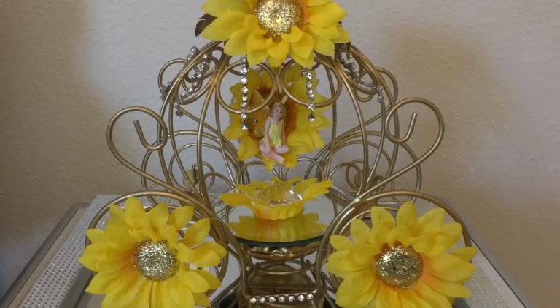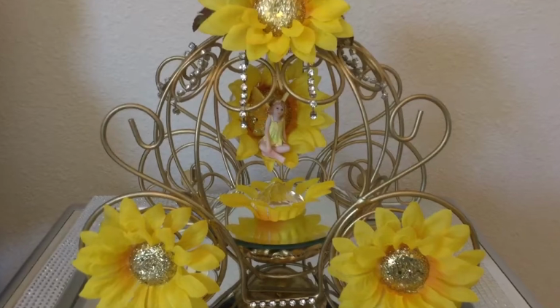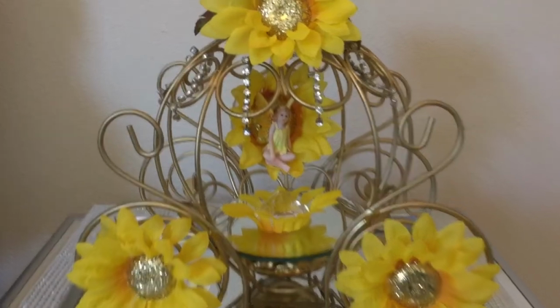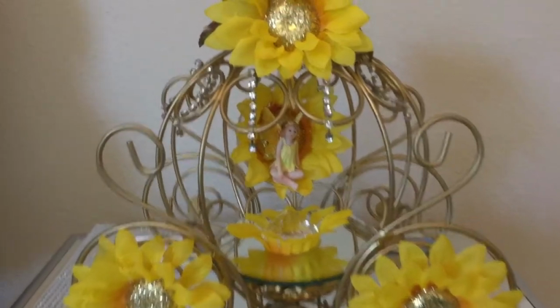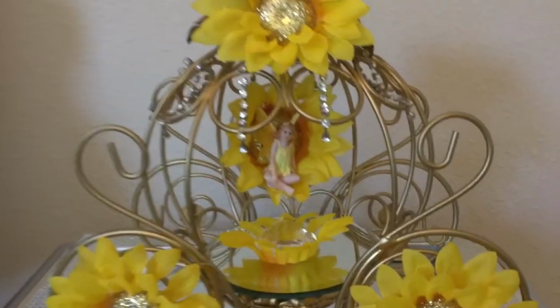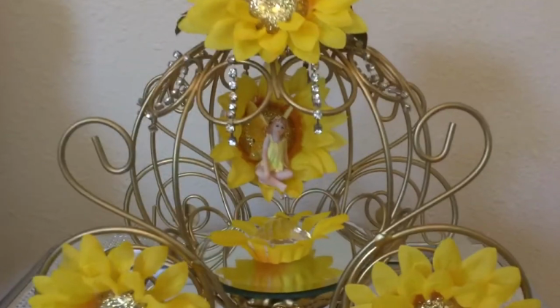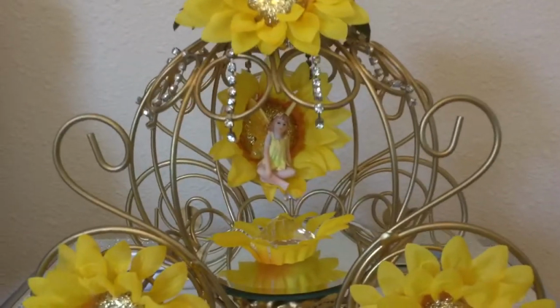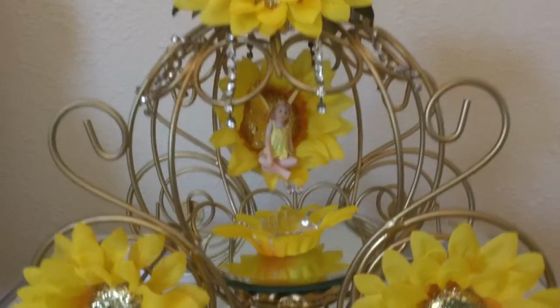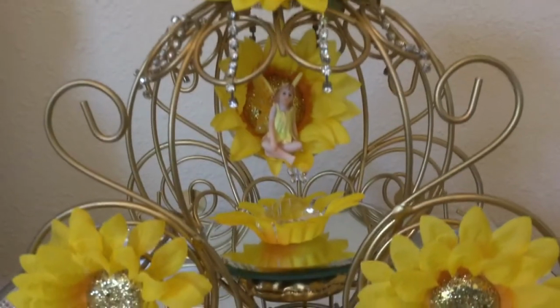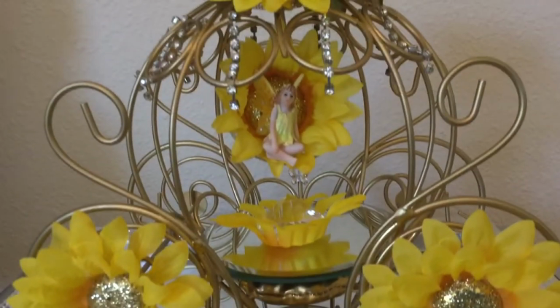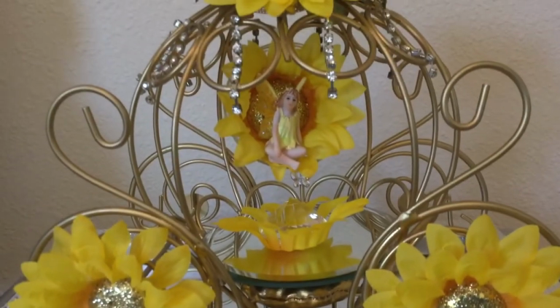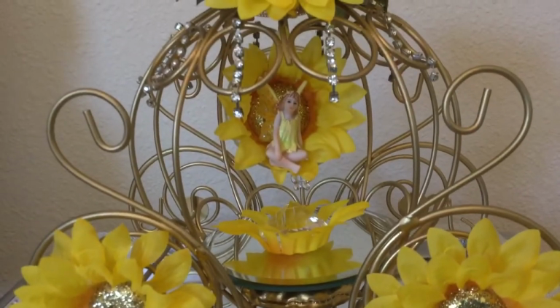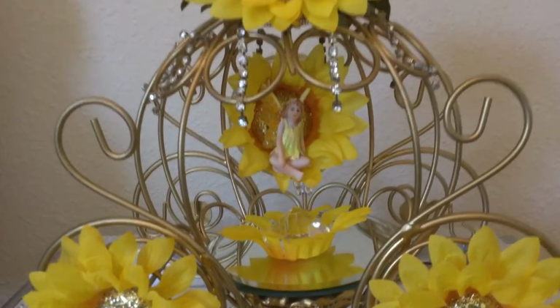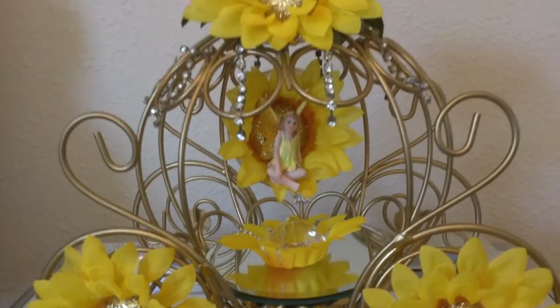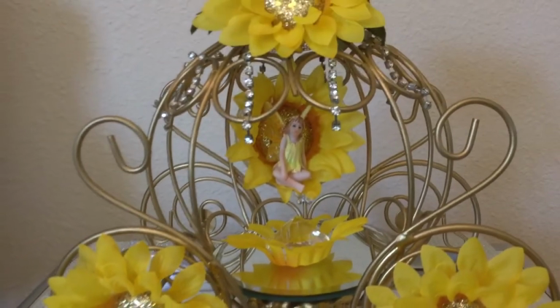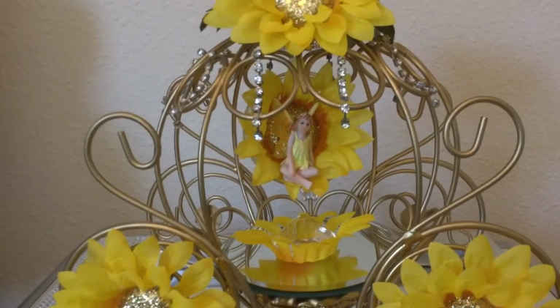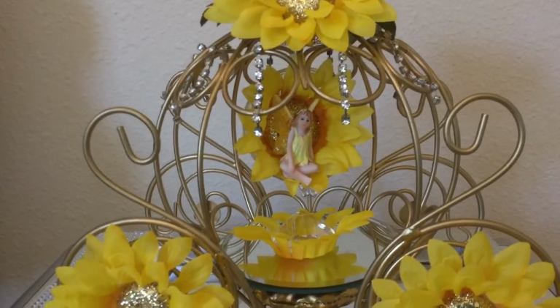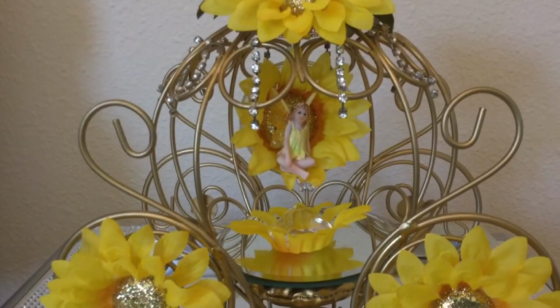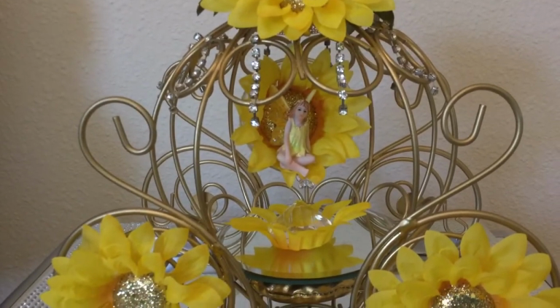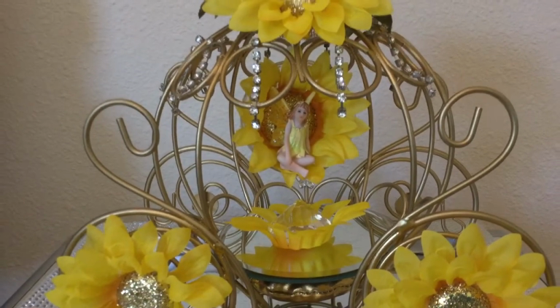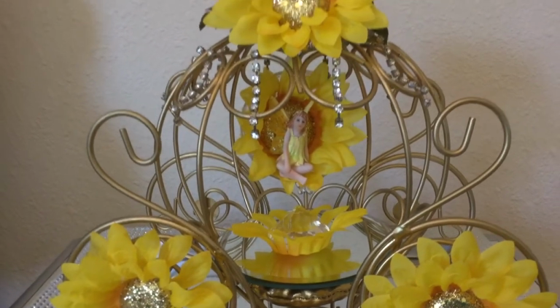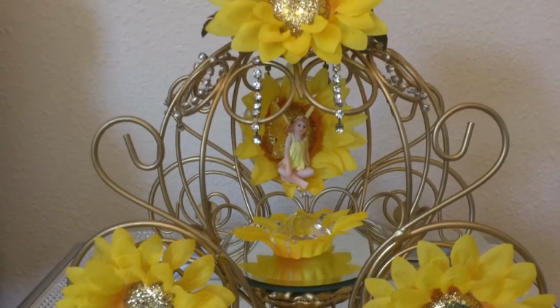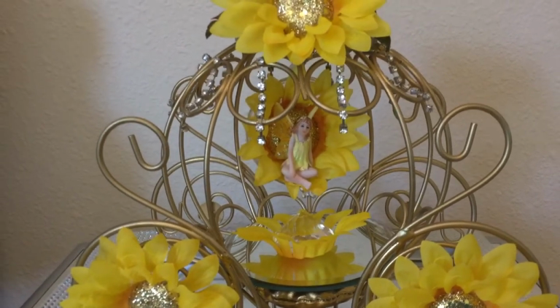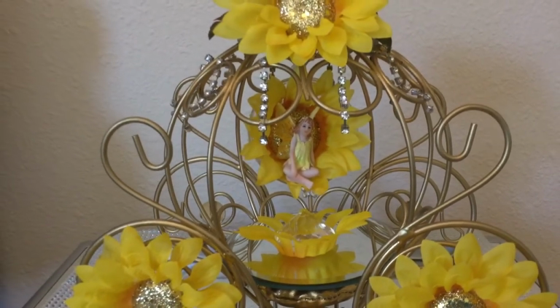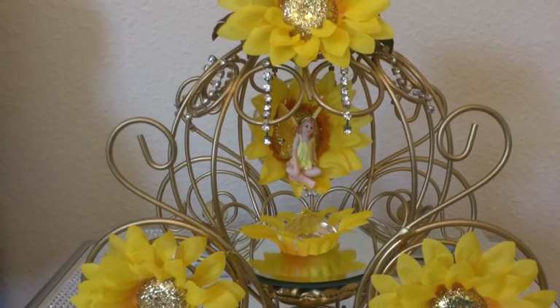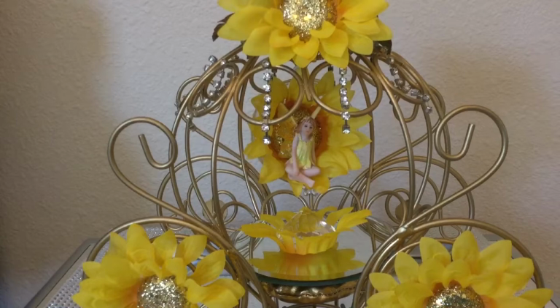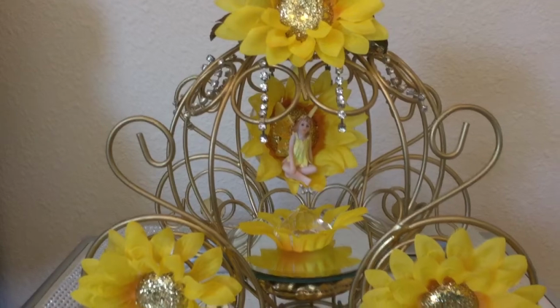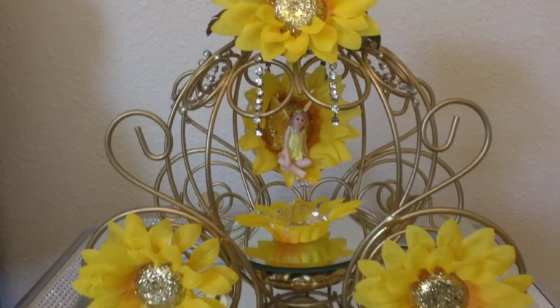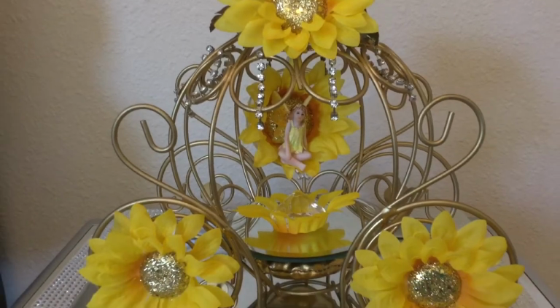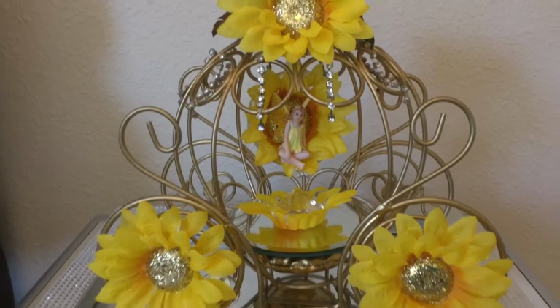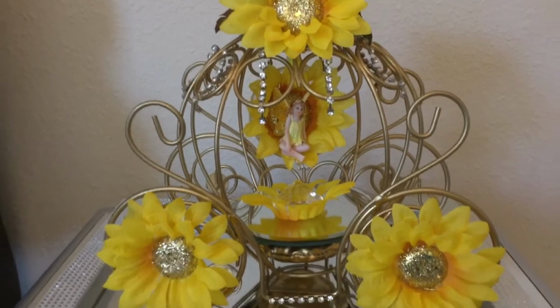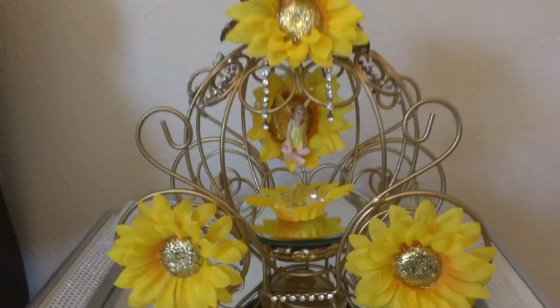In this video I'm going to show you how to make this beautiful fairy swing which glows in the dark. Let's get started!